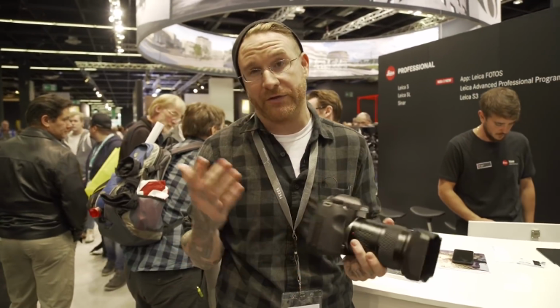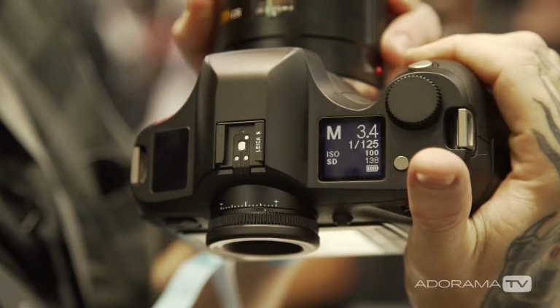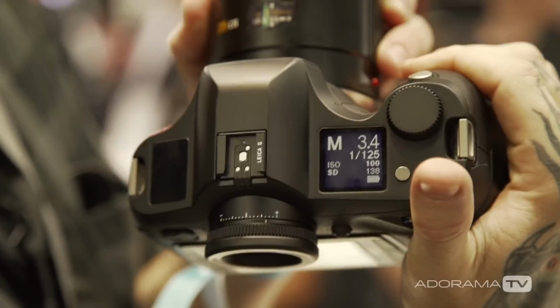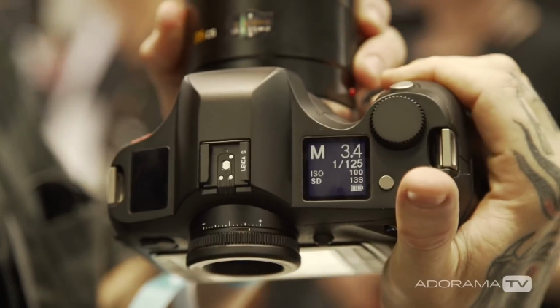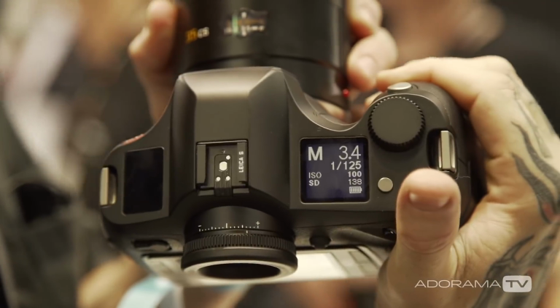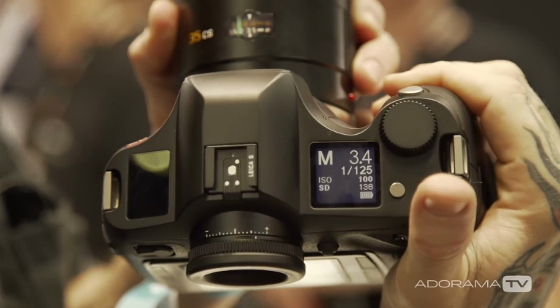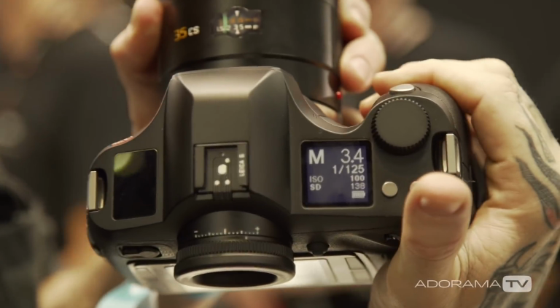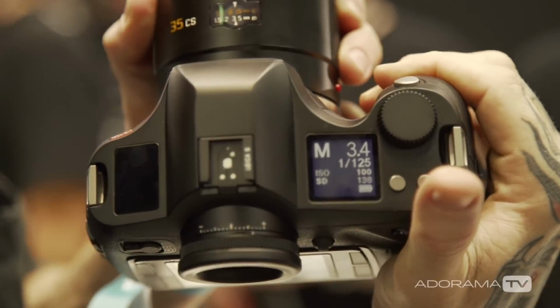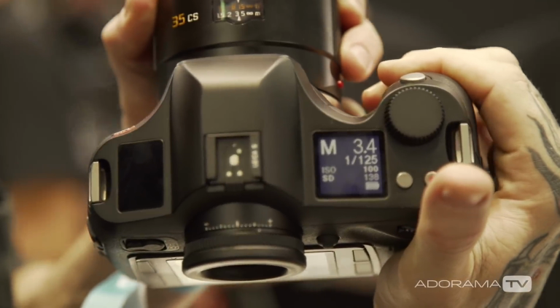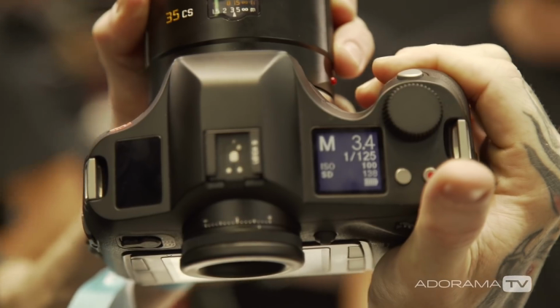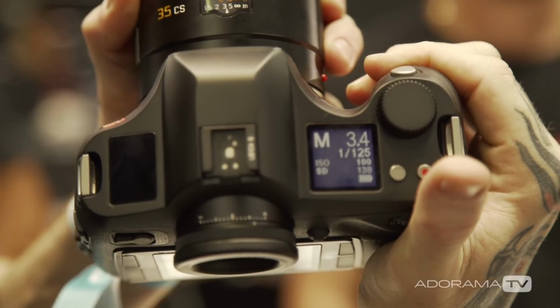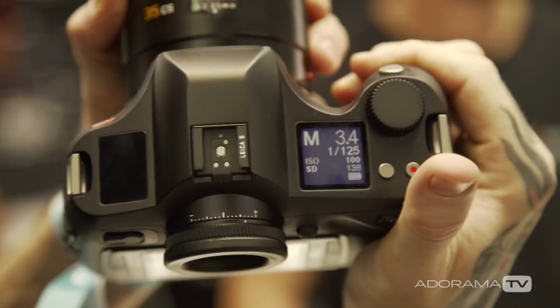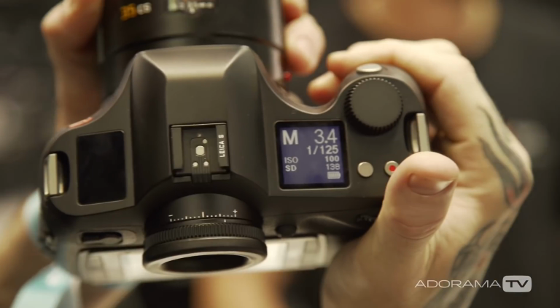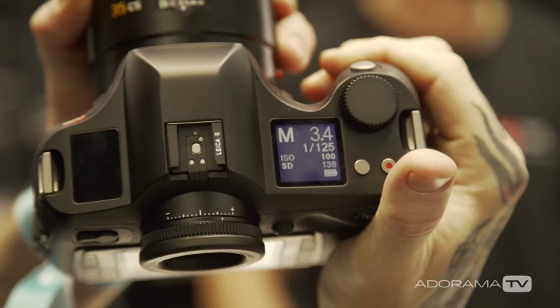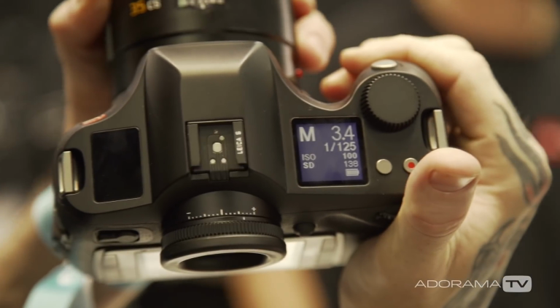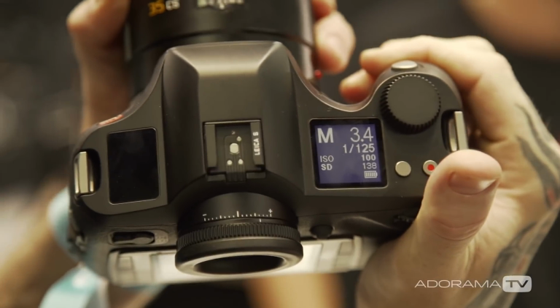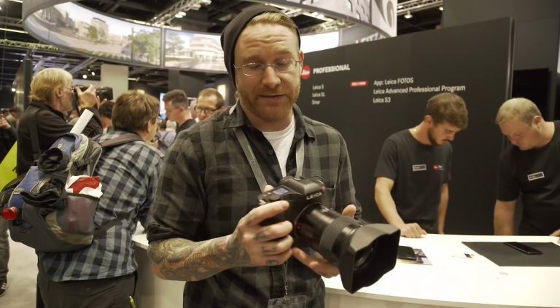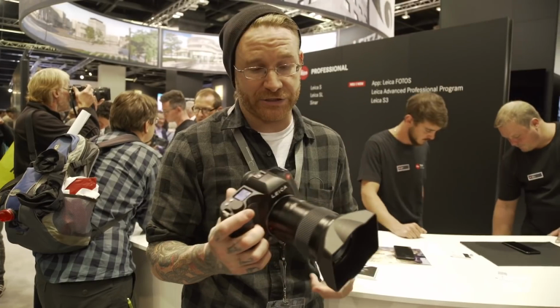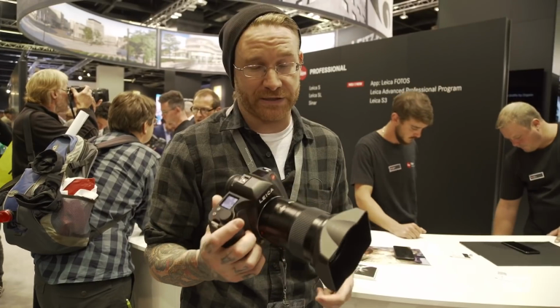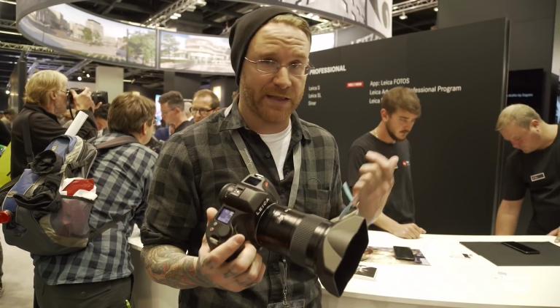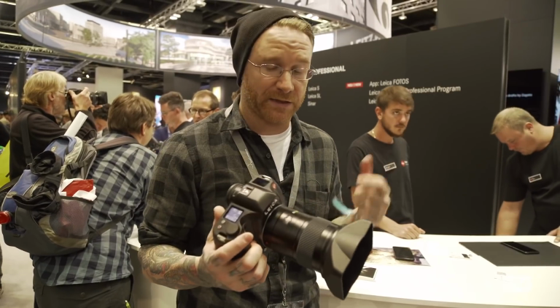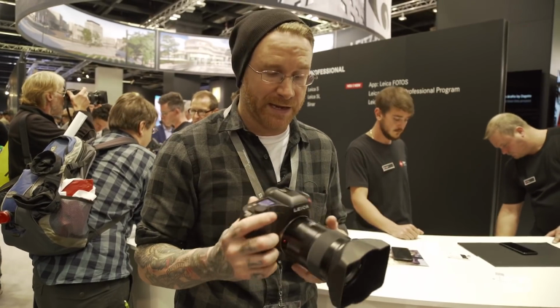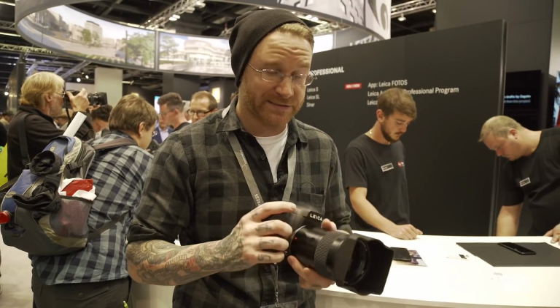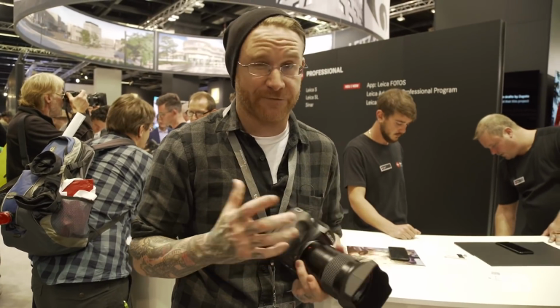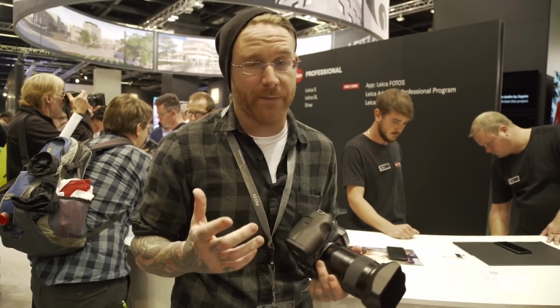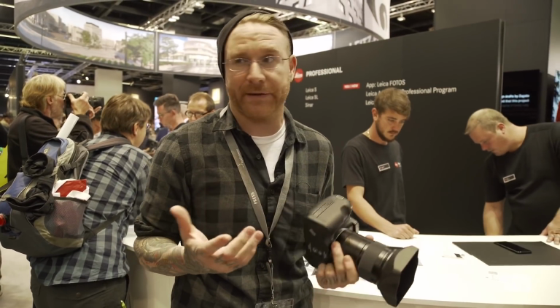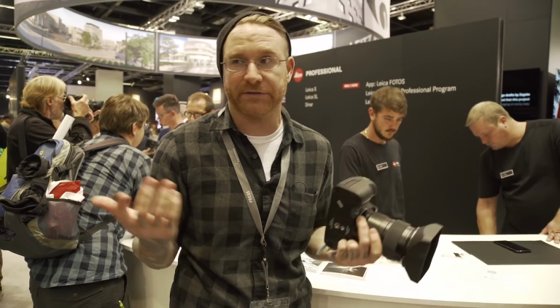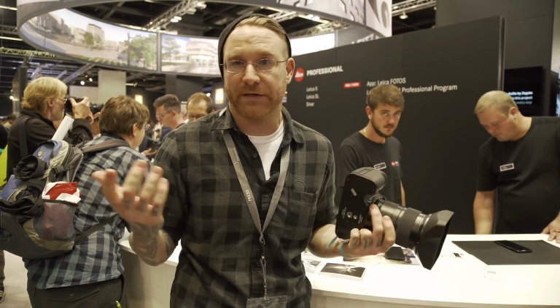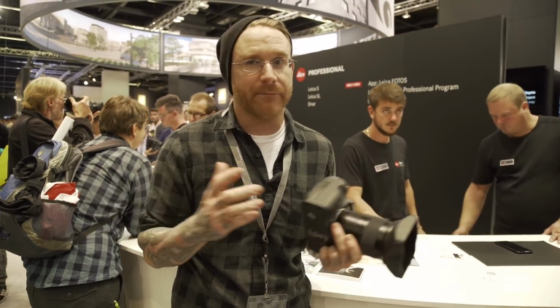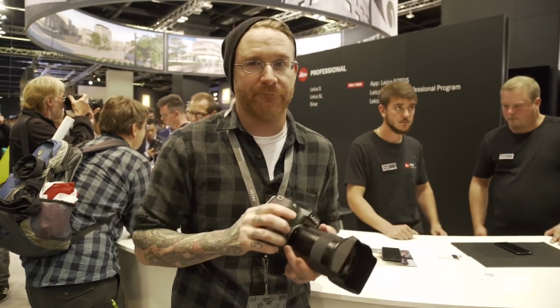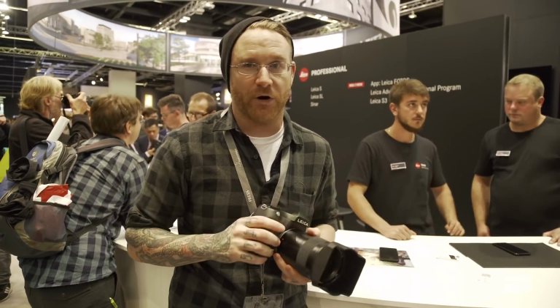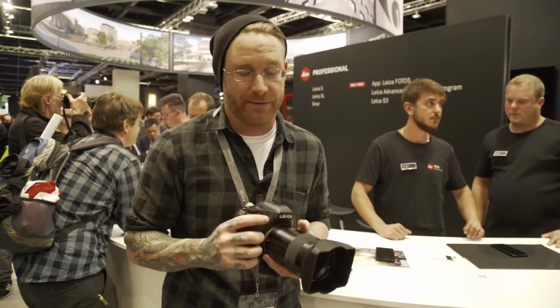The S2 is due for an update. This seems like a pretty great addition to the Leica line — 64 megapixels, medium format.